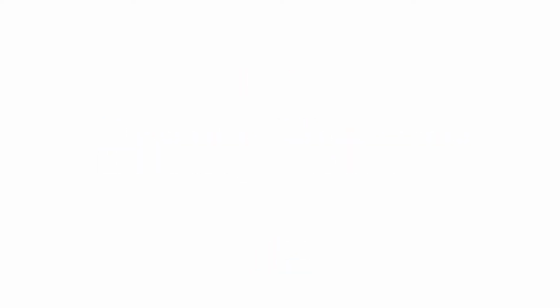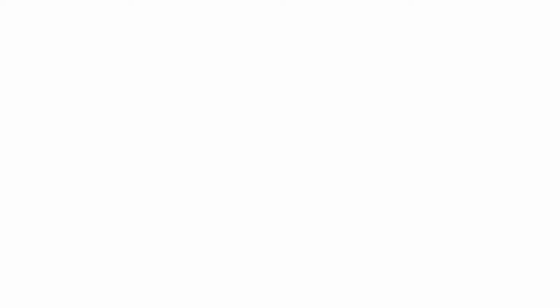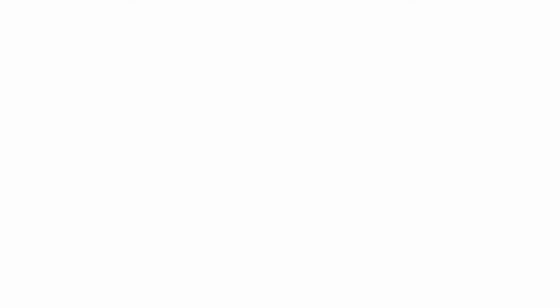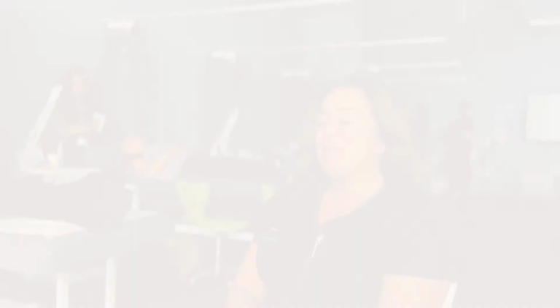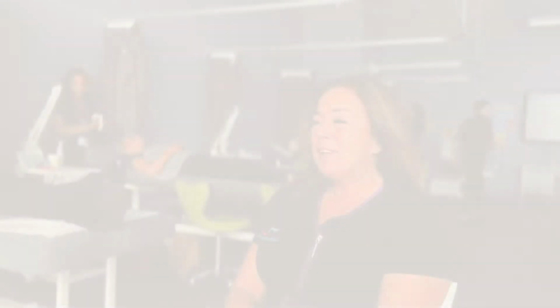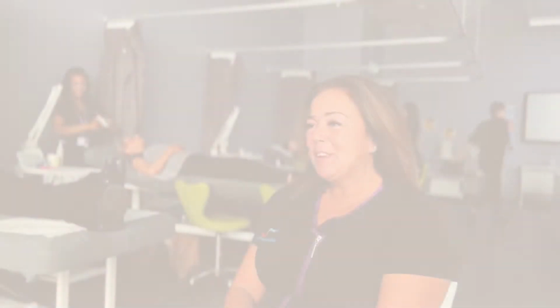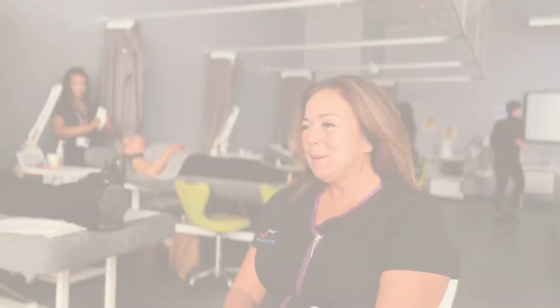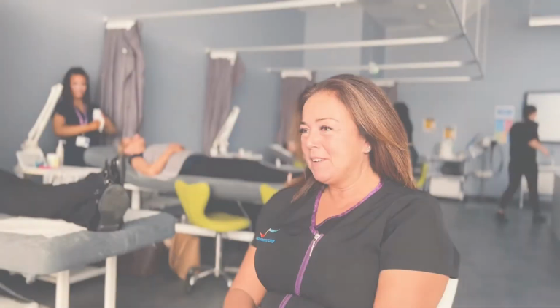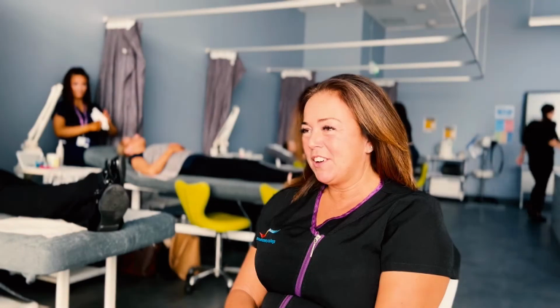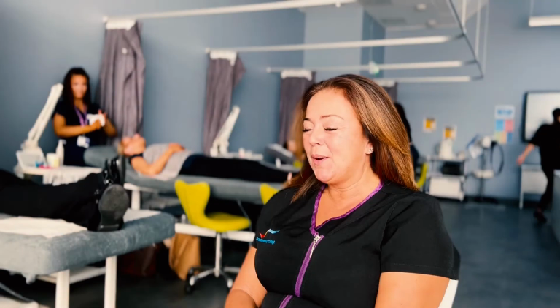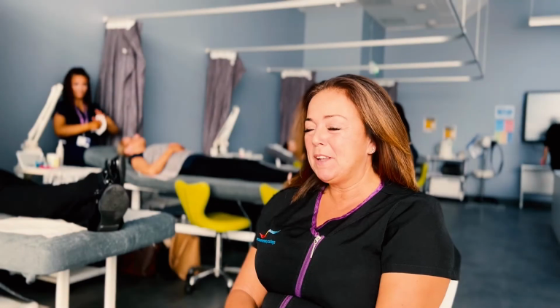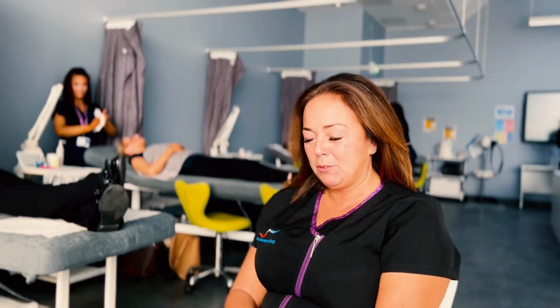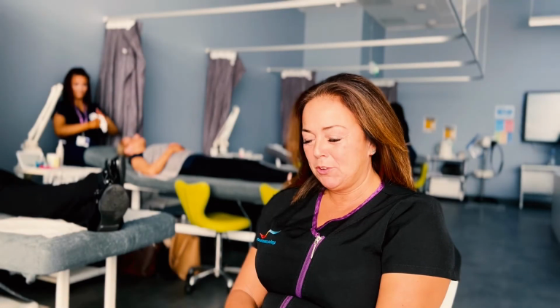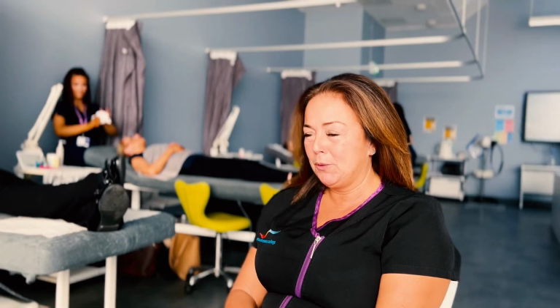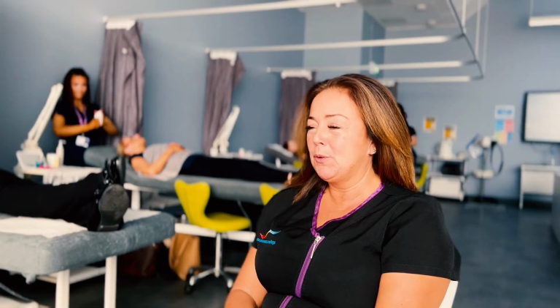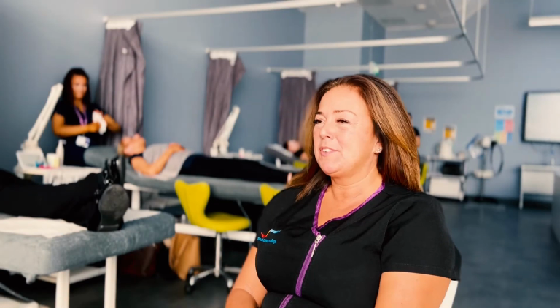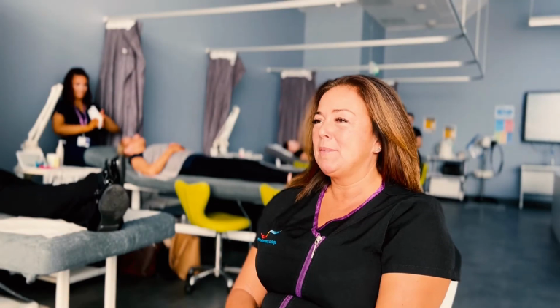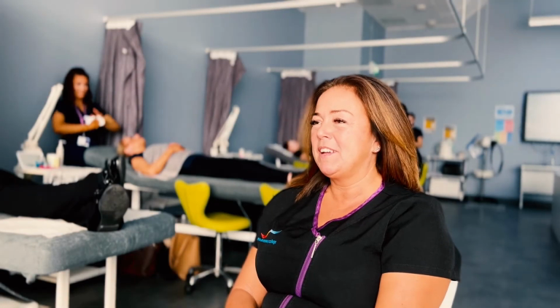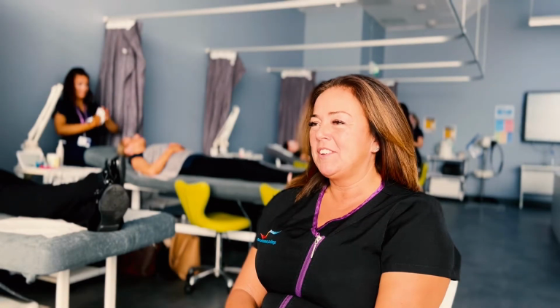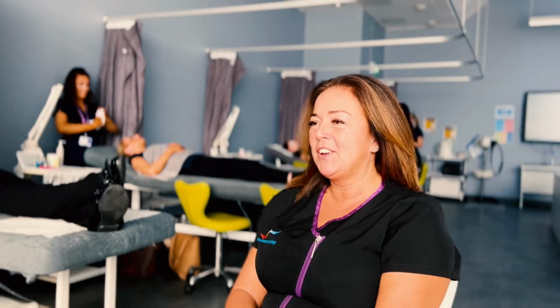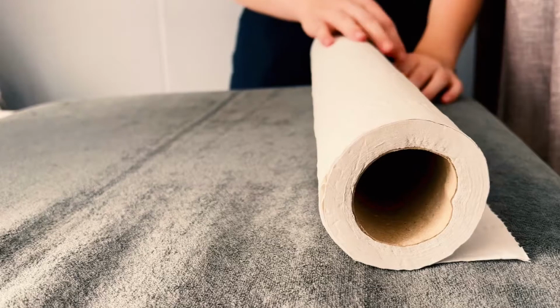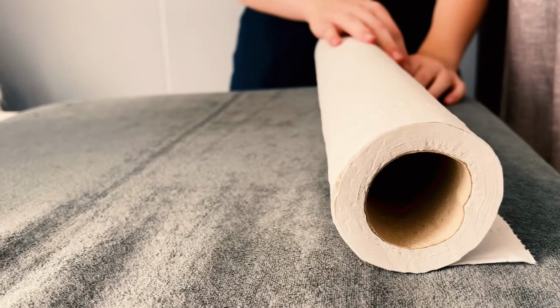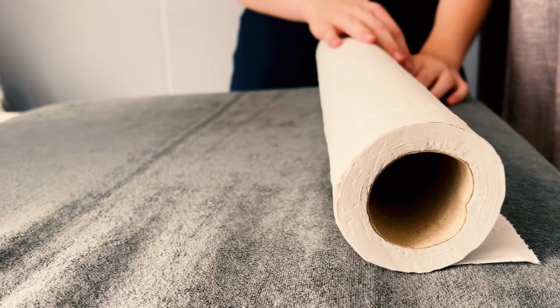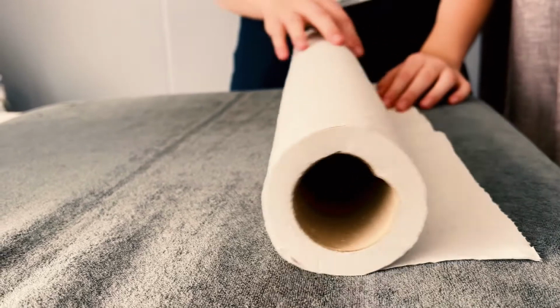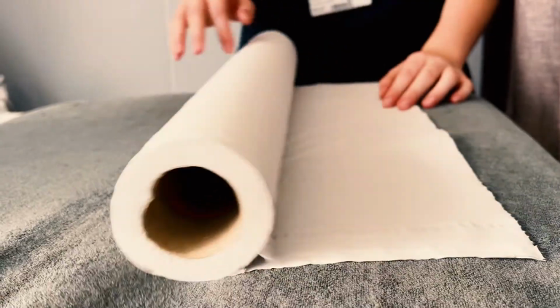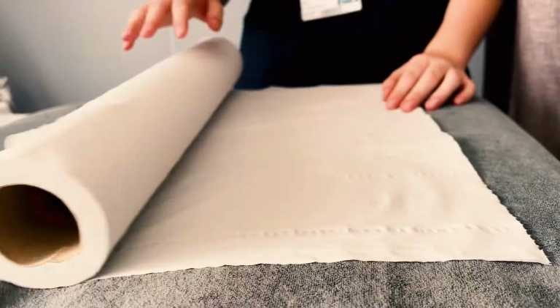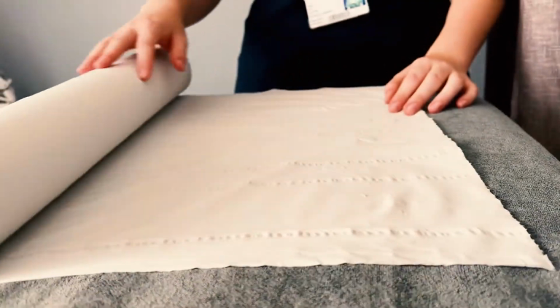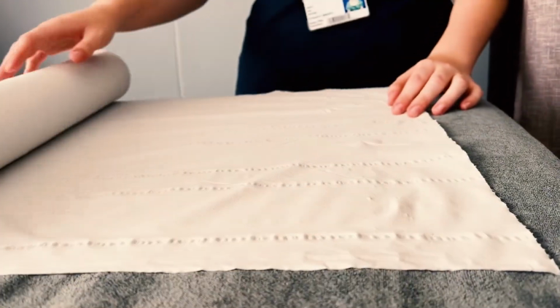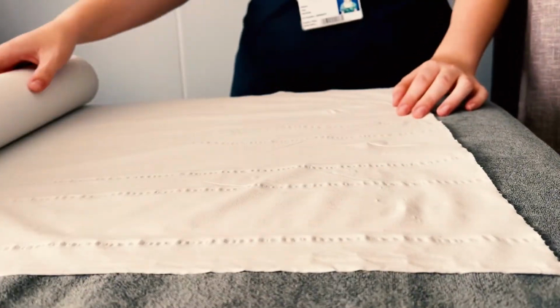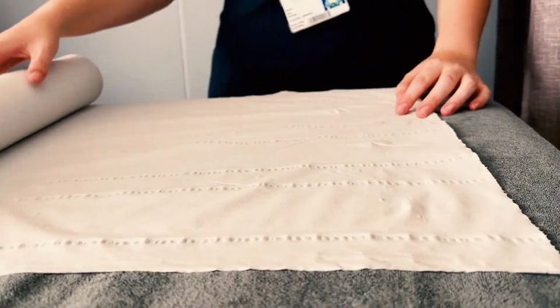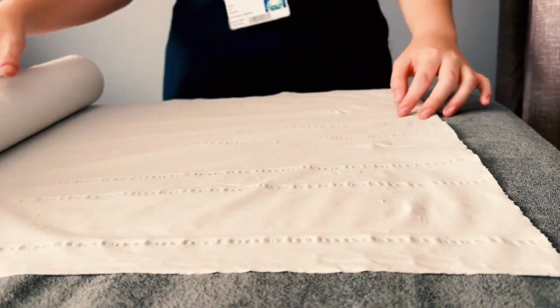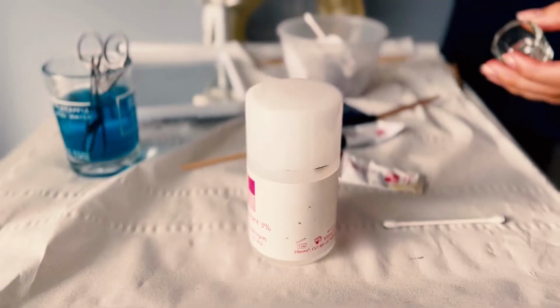My name is Hilary Vester. I'm the Level 2 Course Team Leader and I teach Level 2 Beauty Therapy.